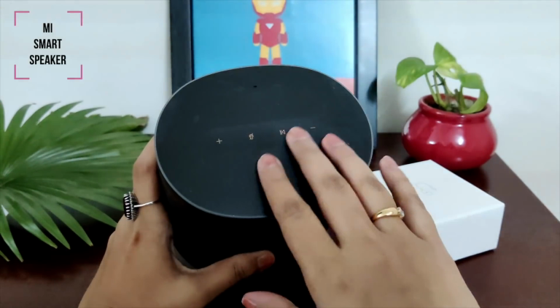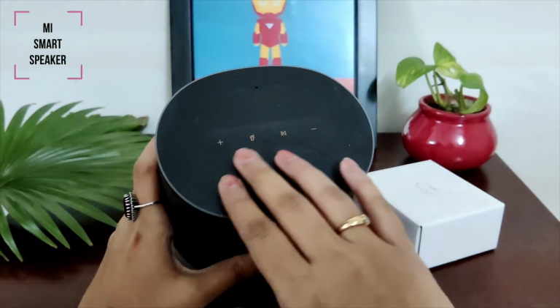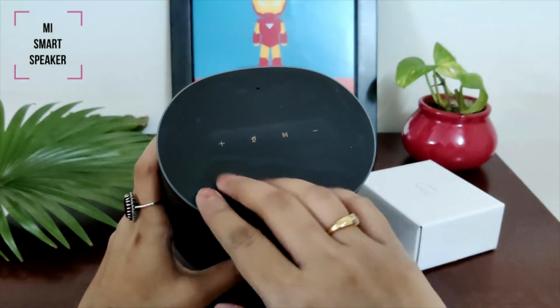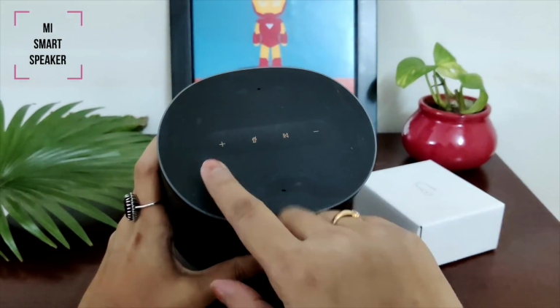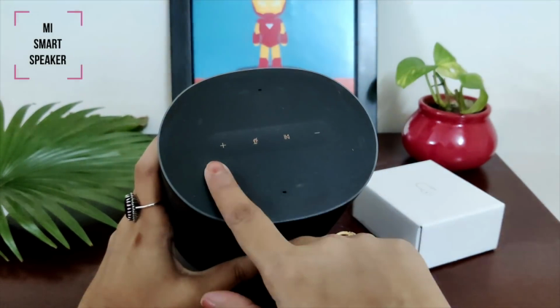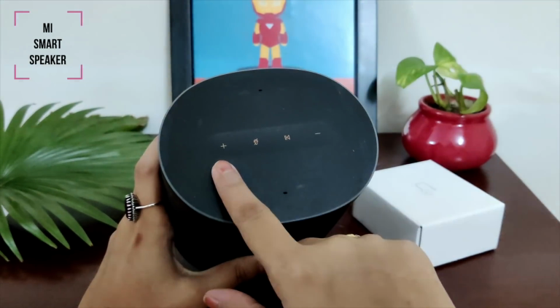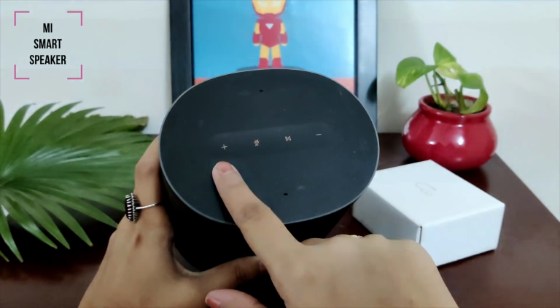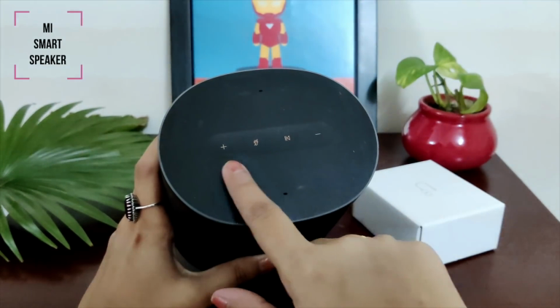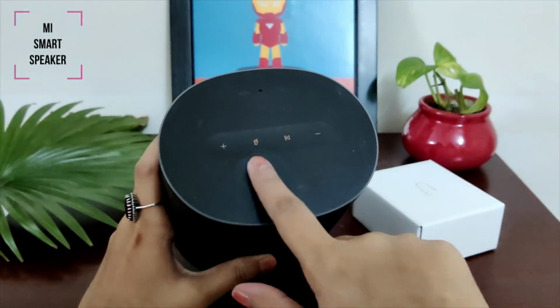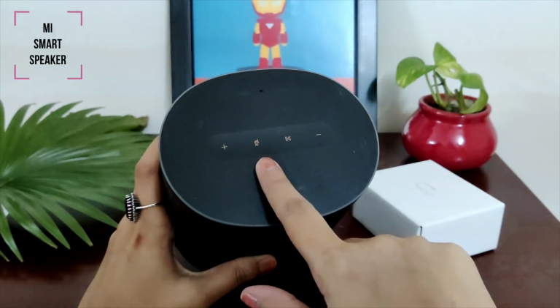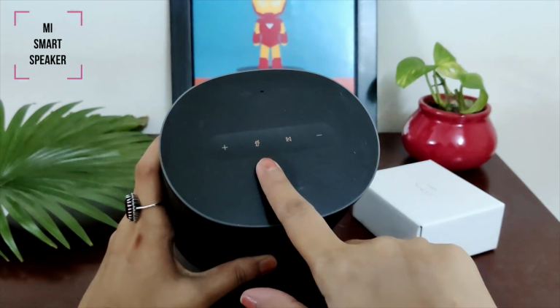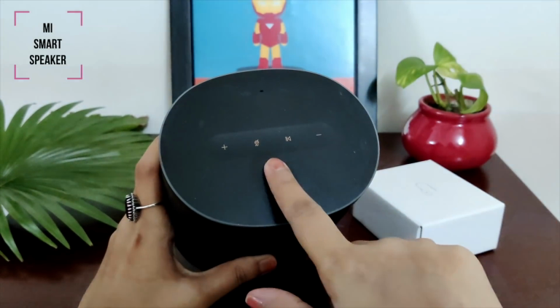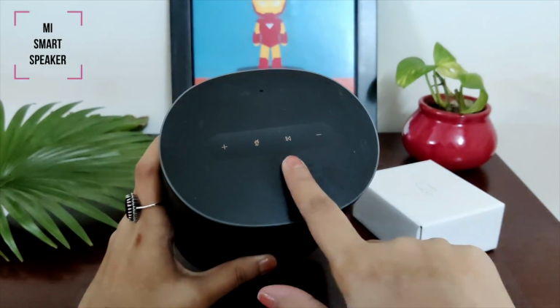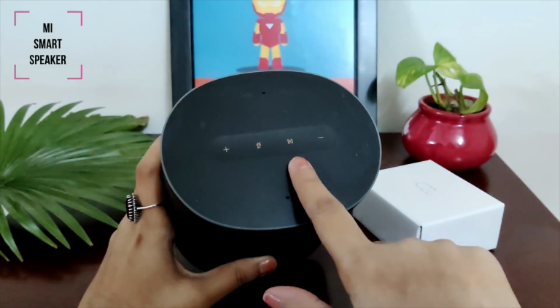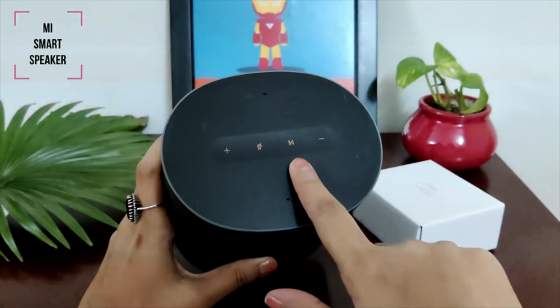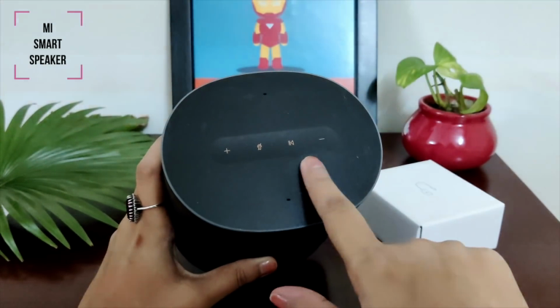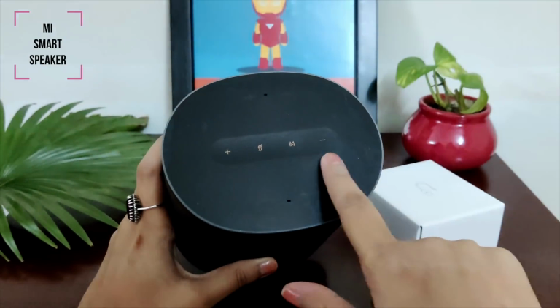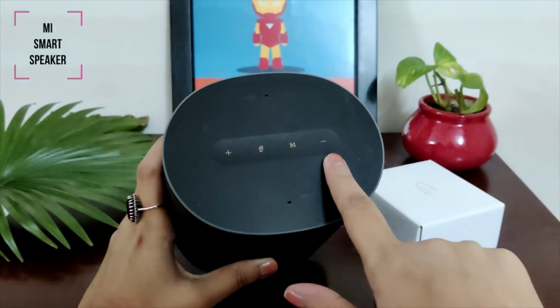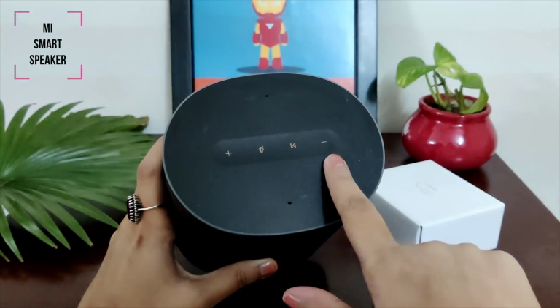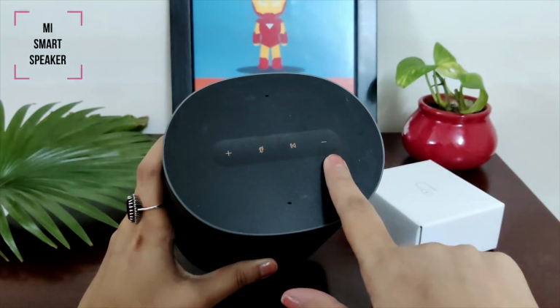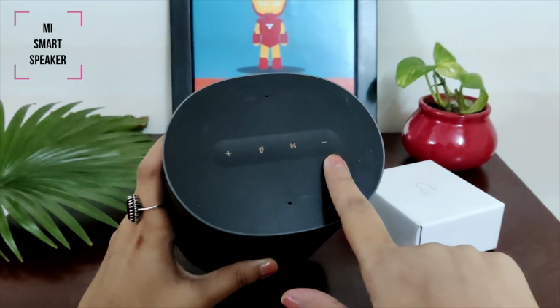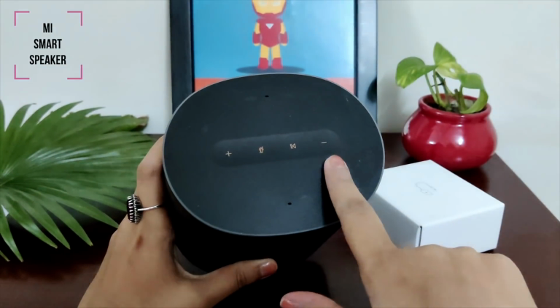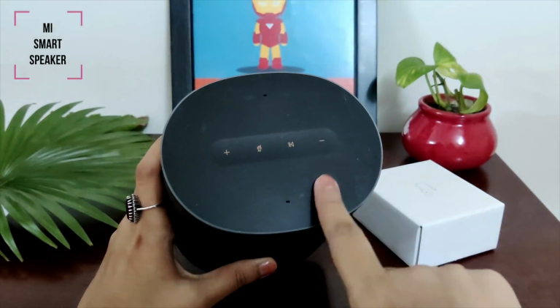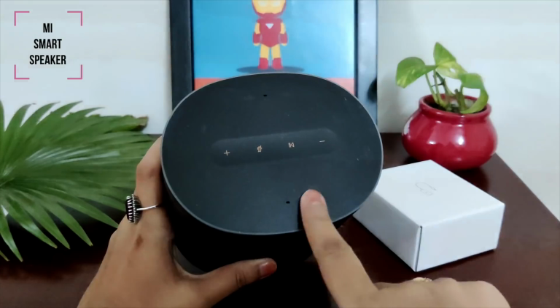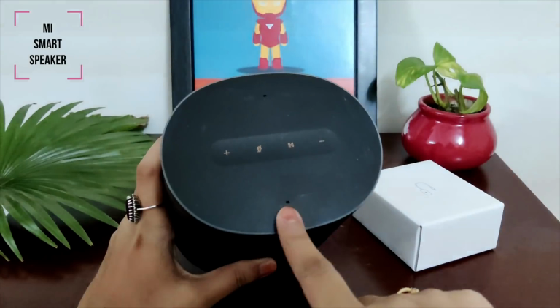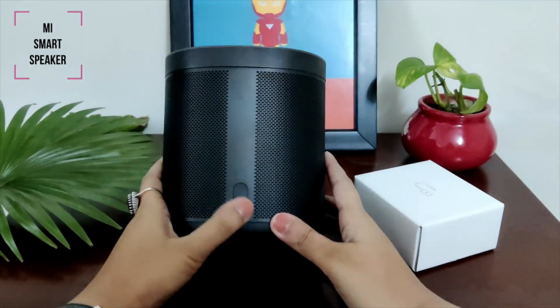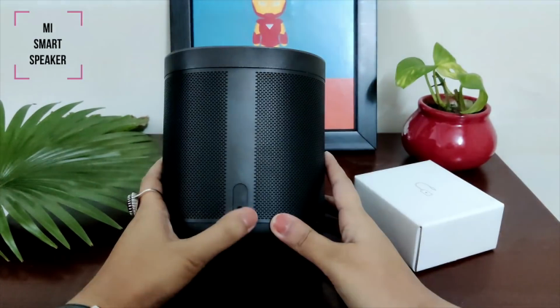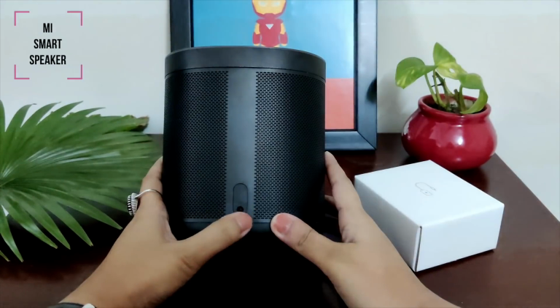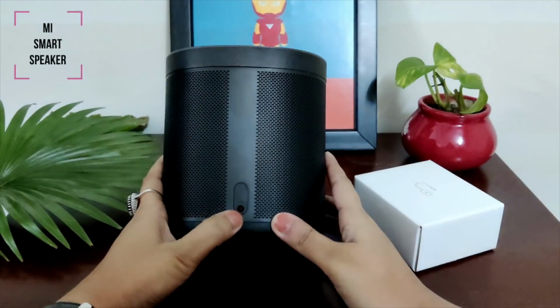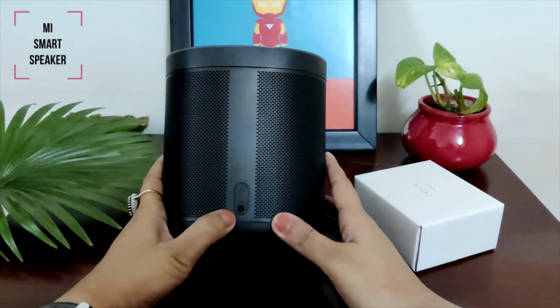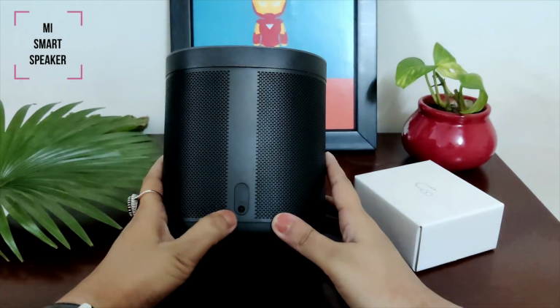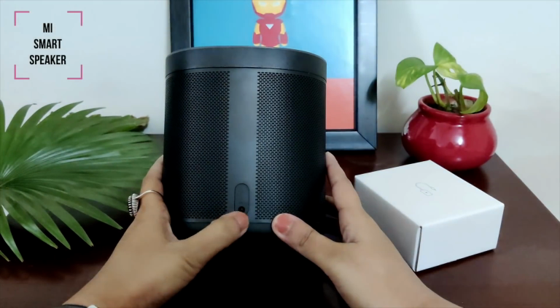If you want to watch the full-fledged review and all the features — which you should definitely see — I have a link in the description box. You can watch it there.